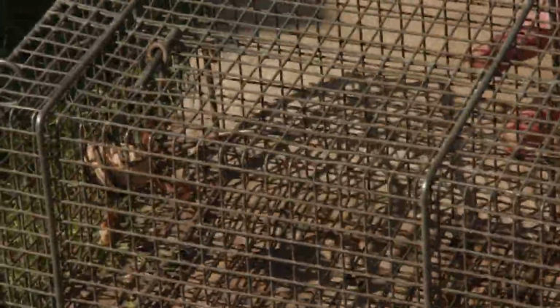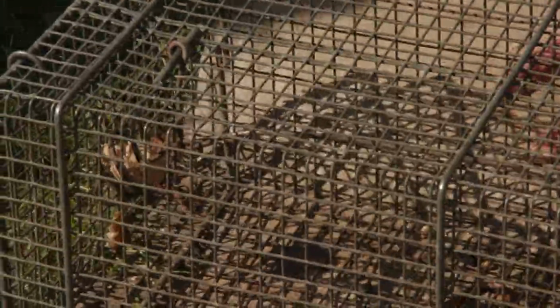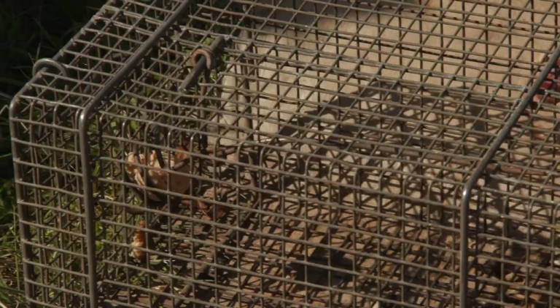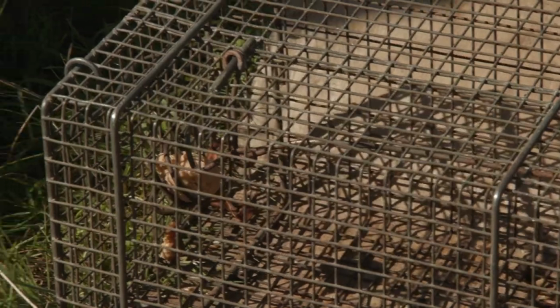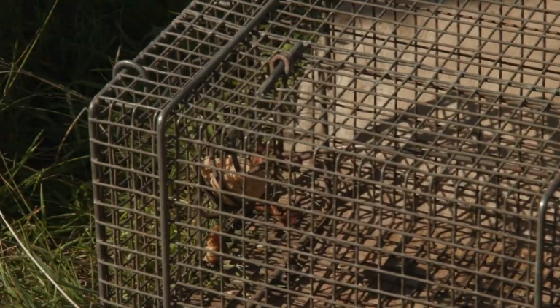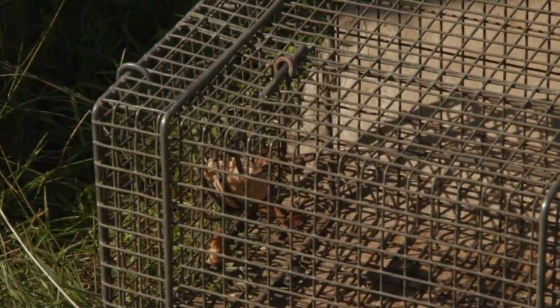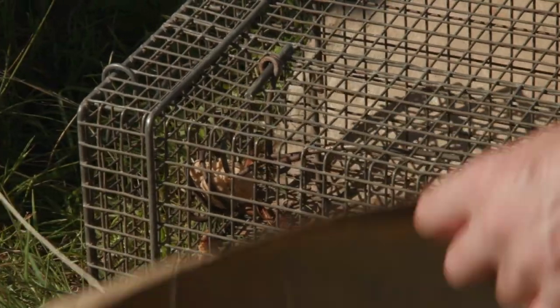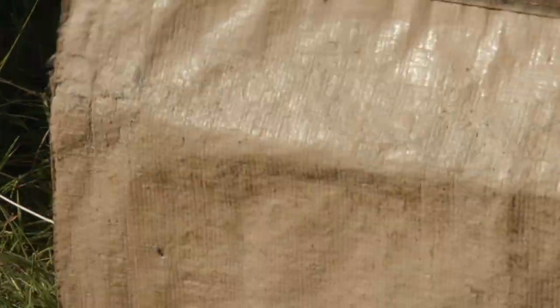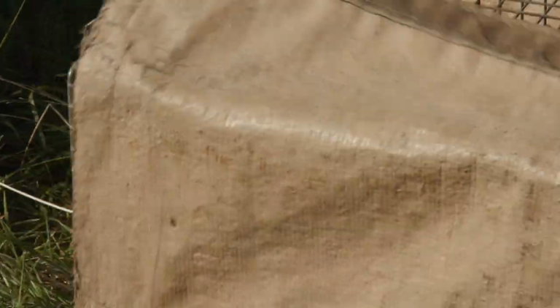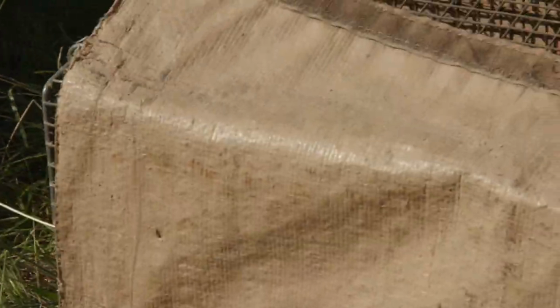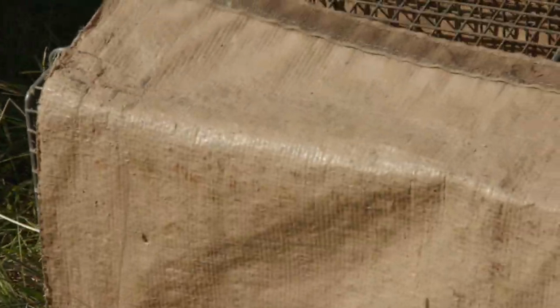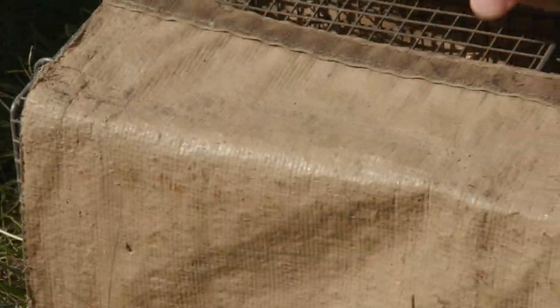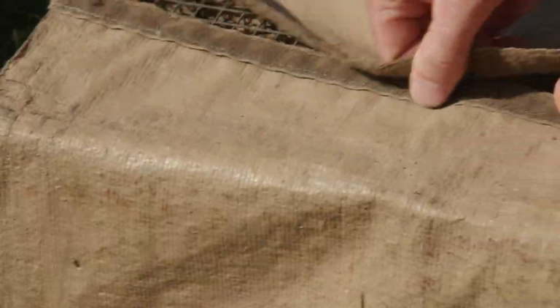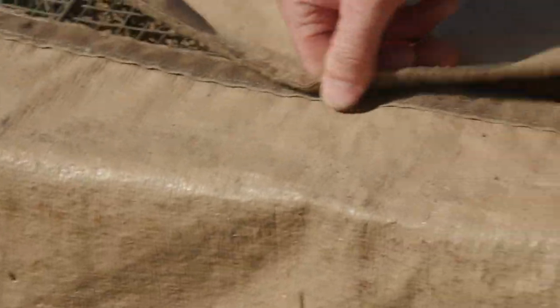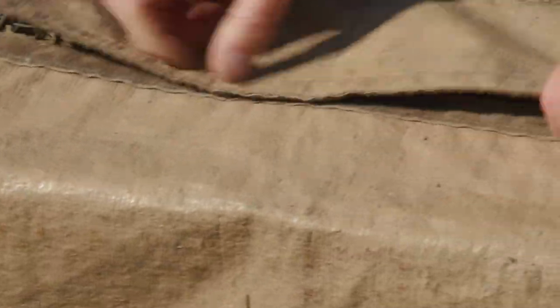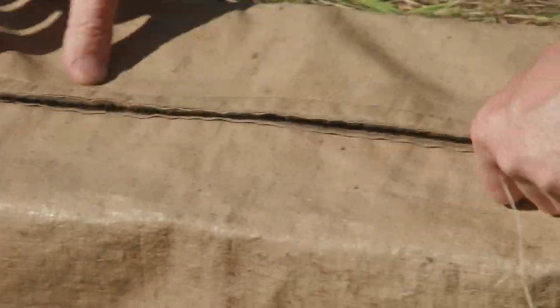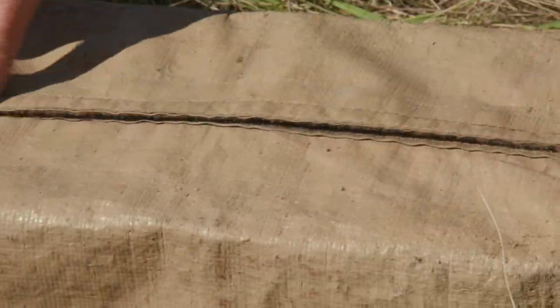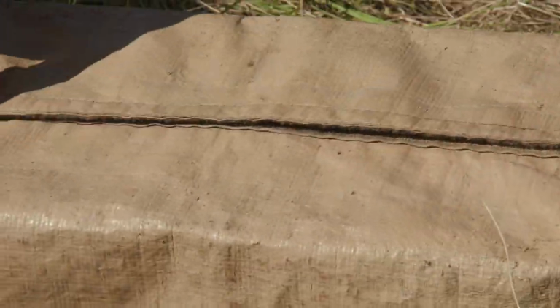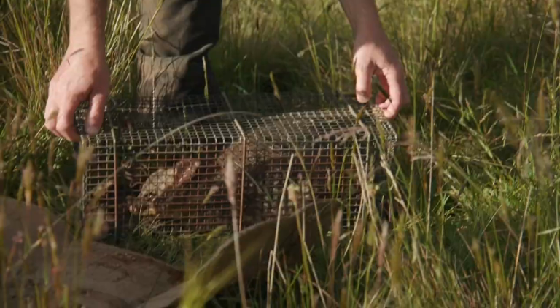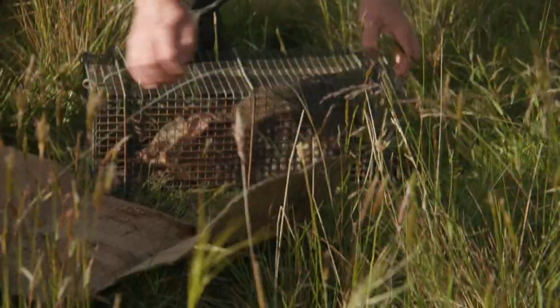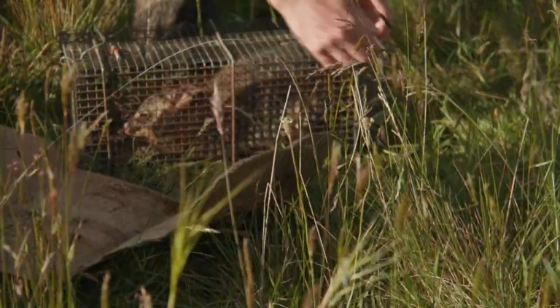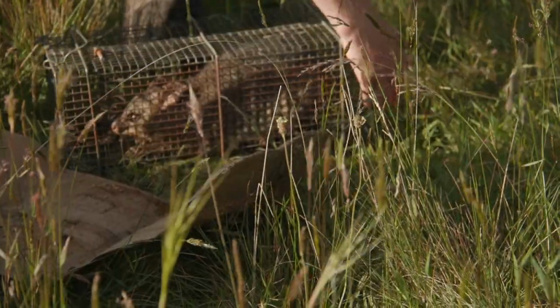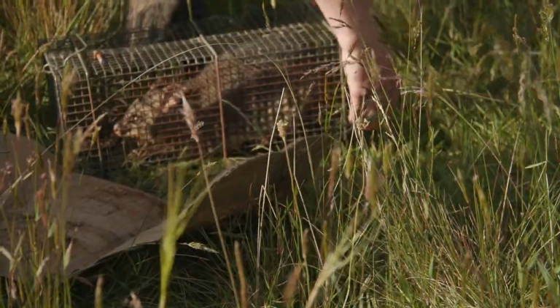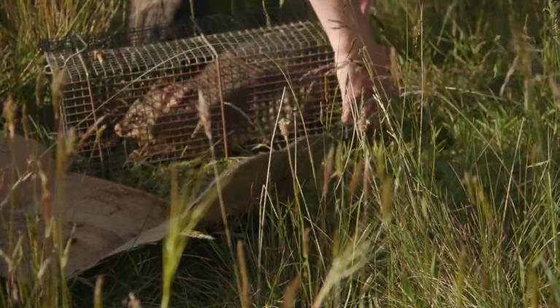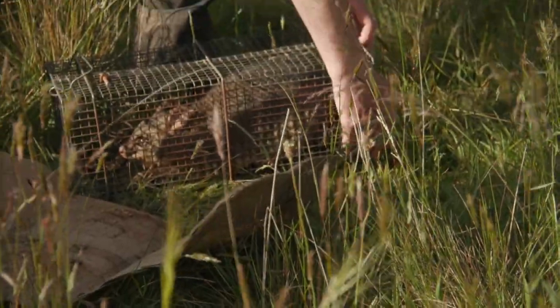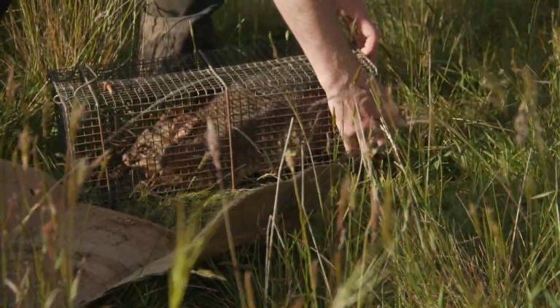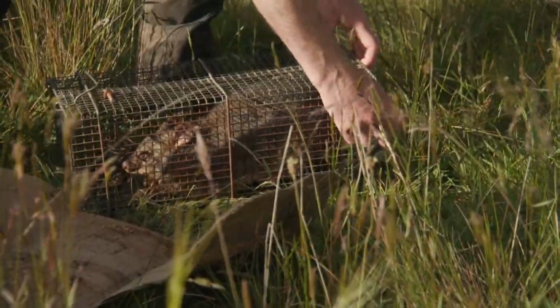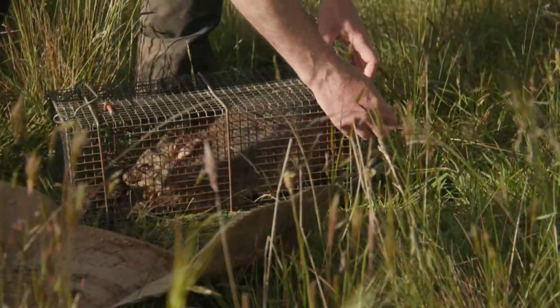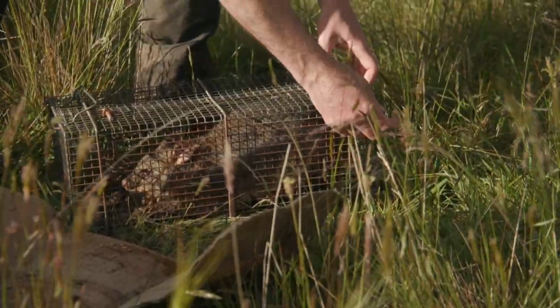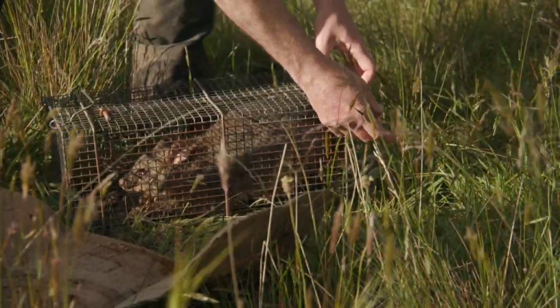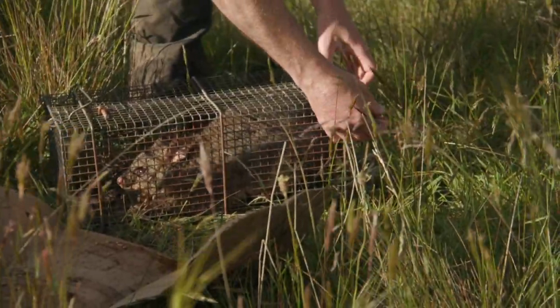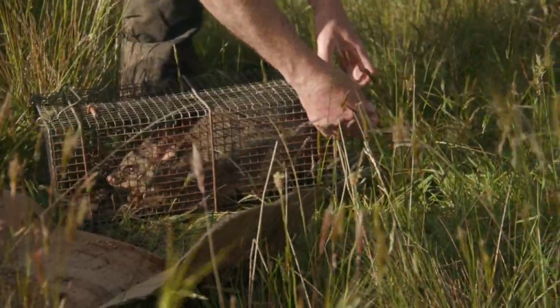We normally catch 10 to 15 eastern bandicoots and we often catch brushtail possums too.